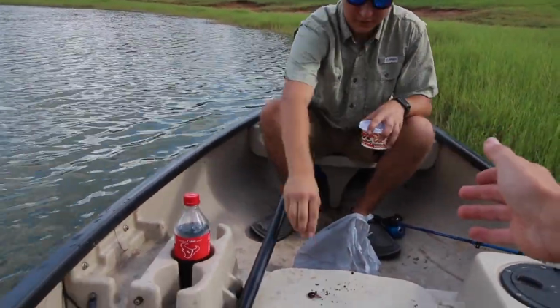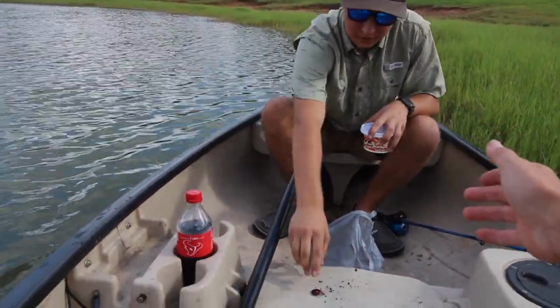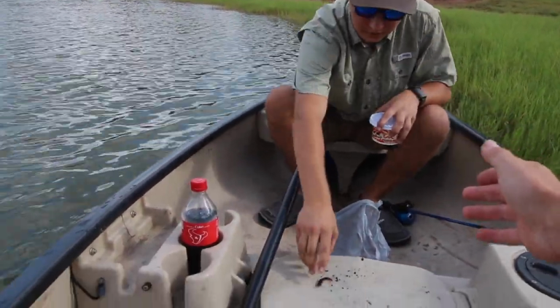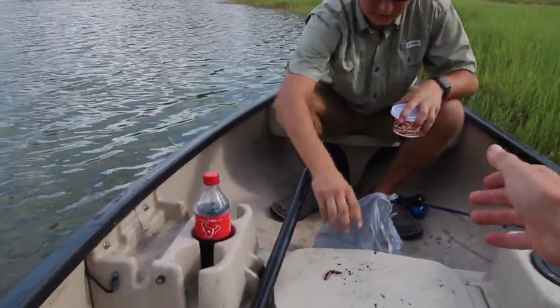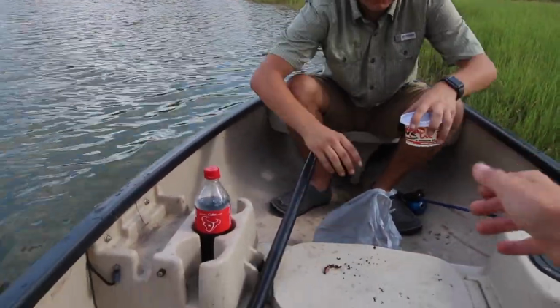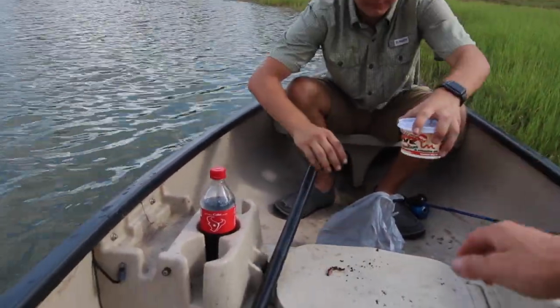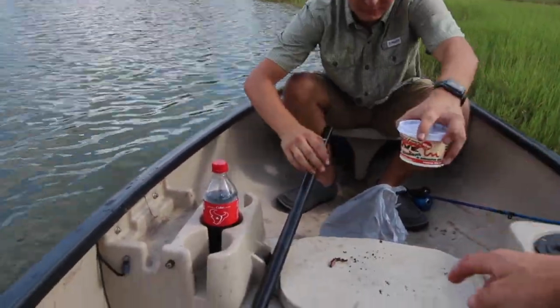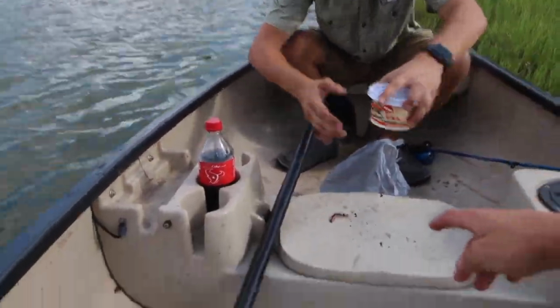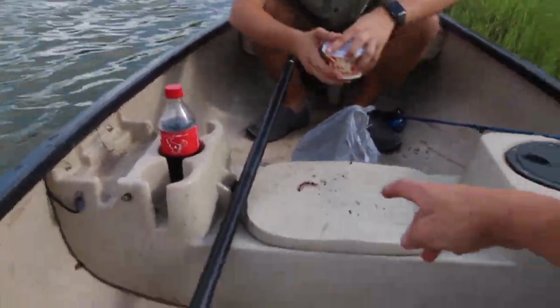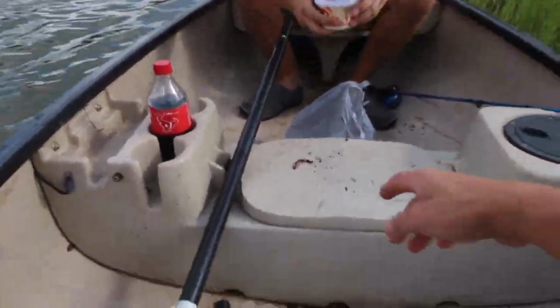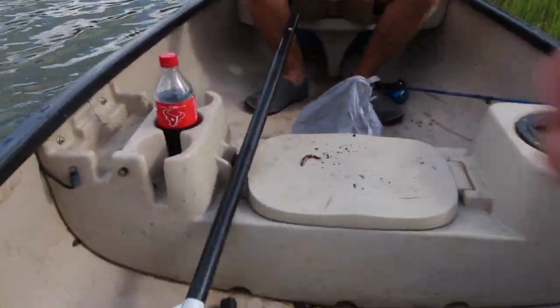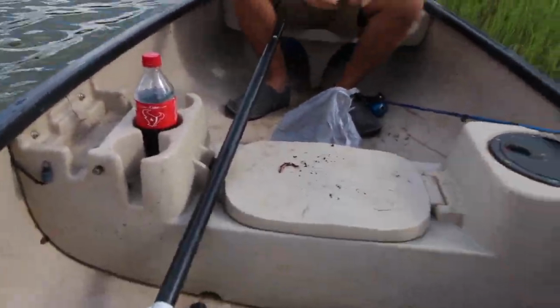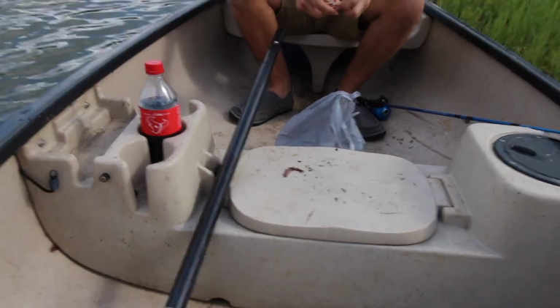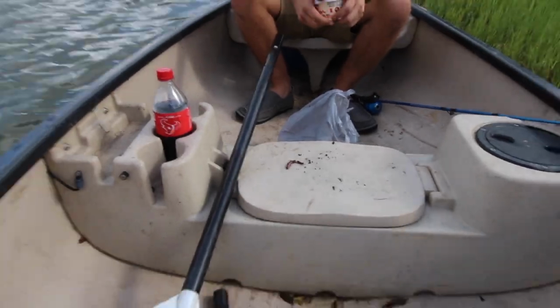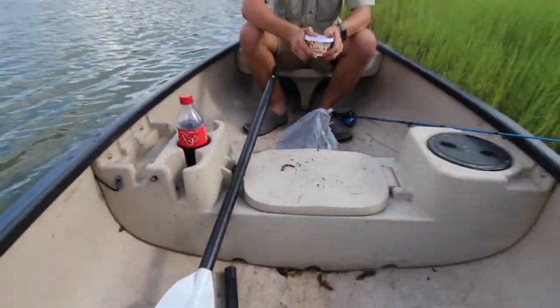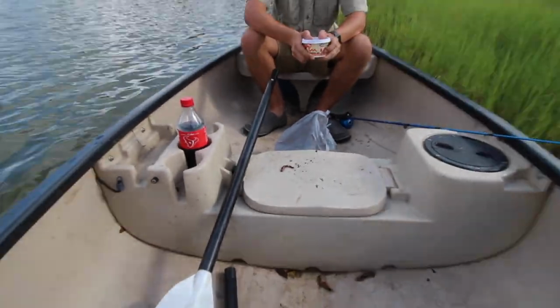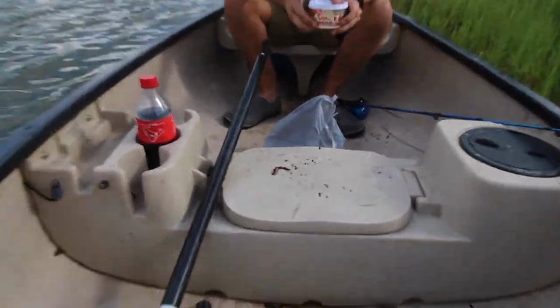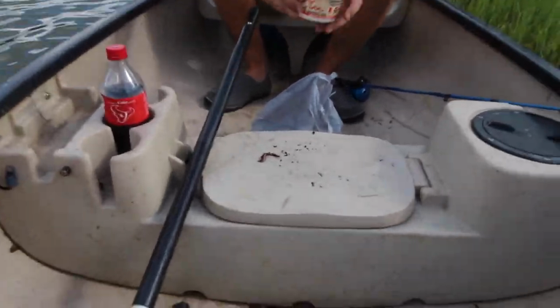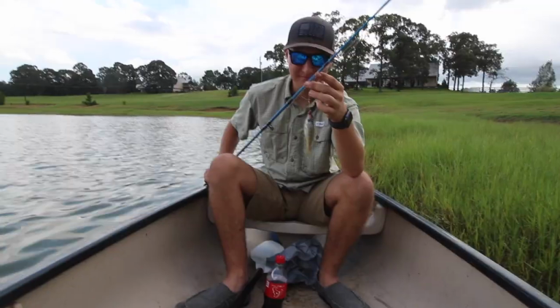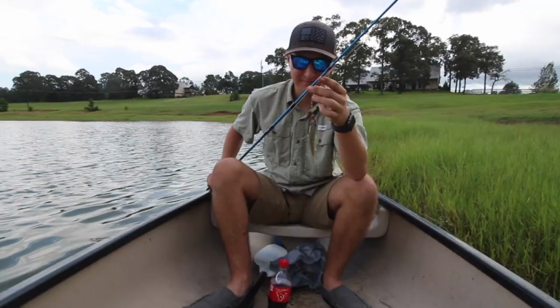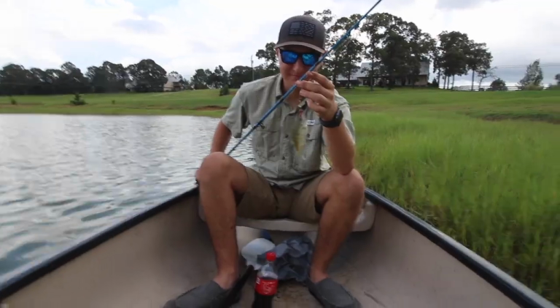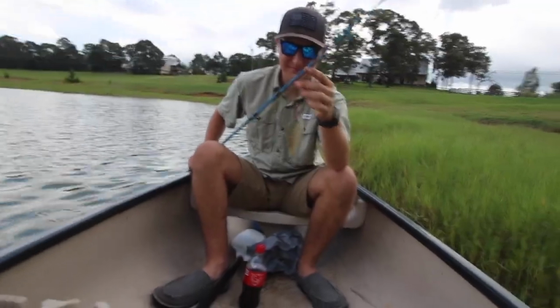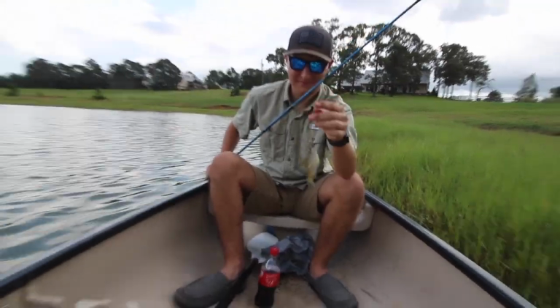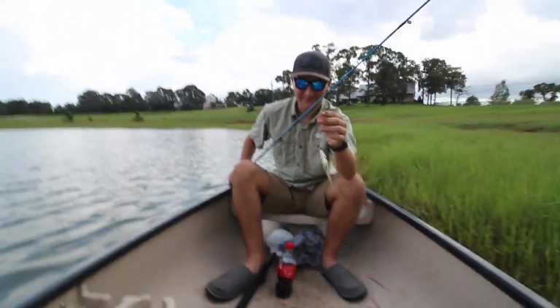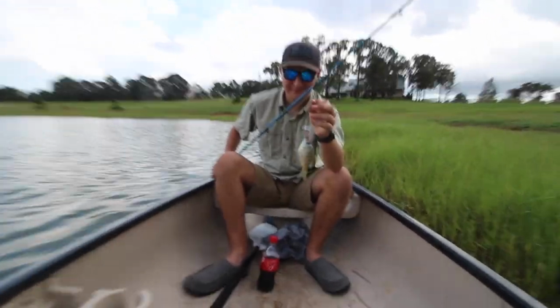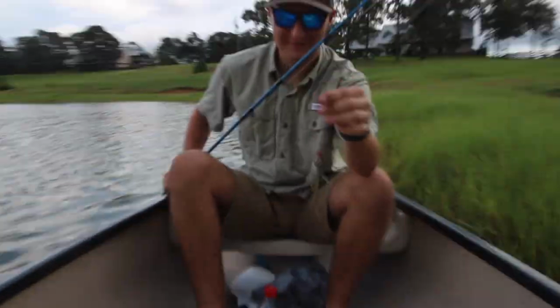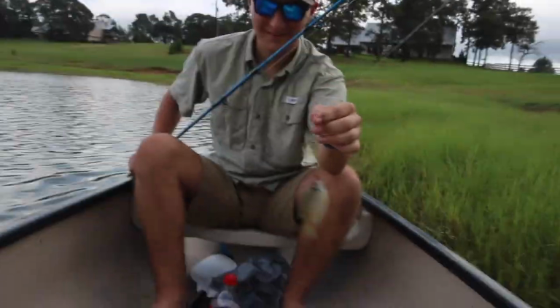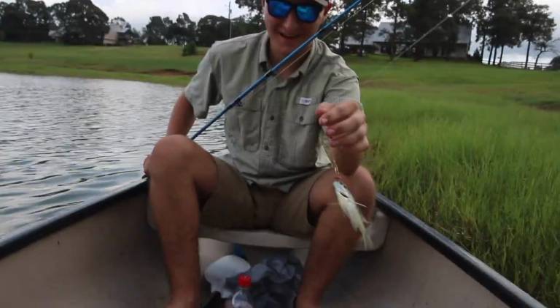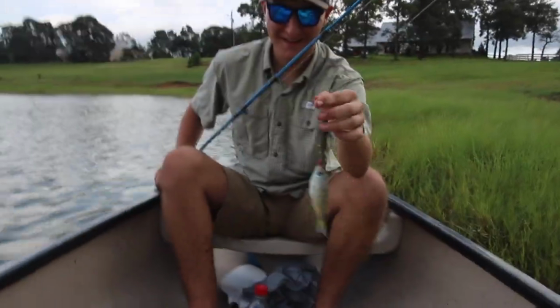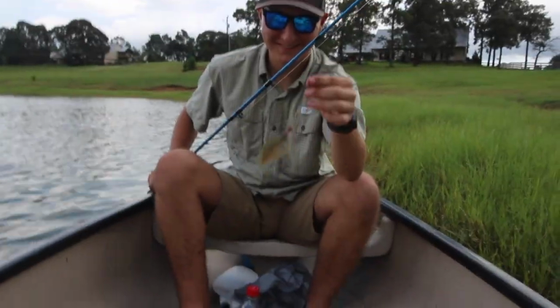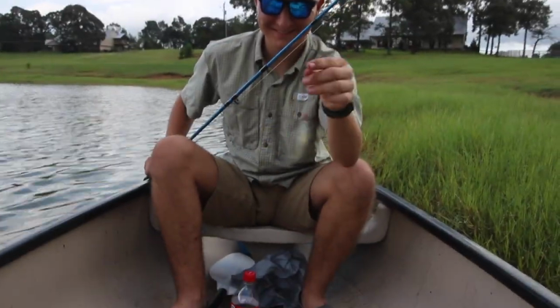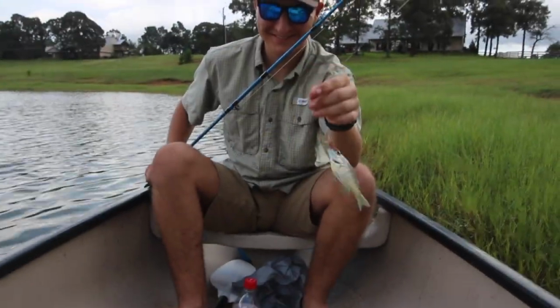The ones I got last time were huge, these are actually pretty small. Got one! Bryce got one!